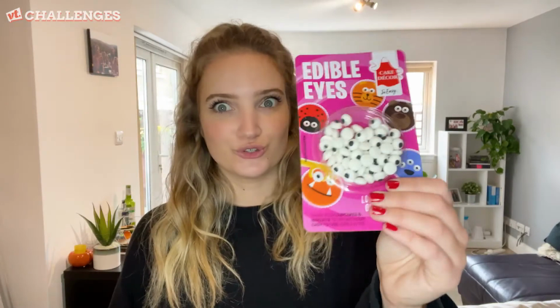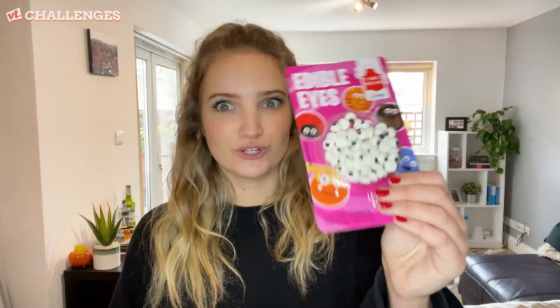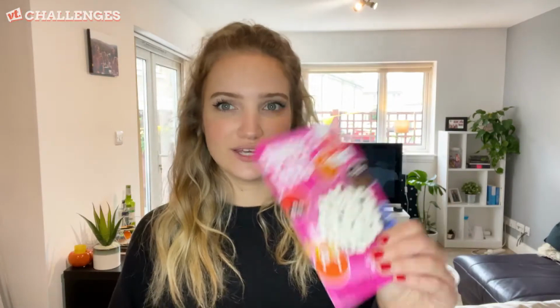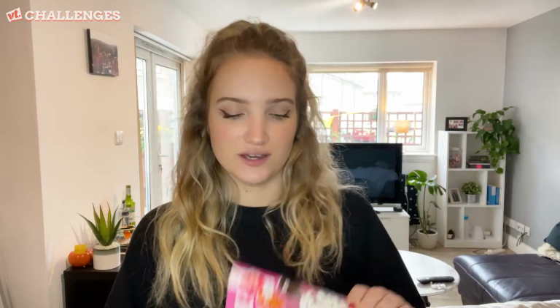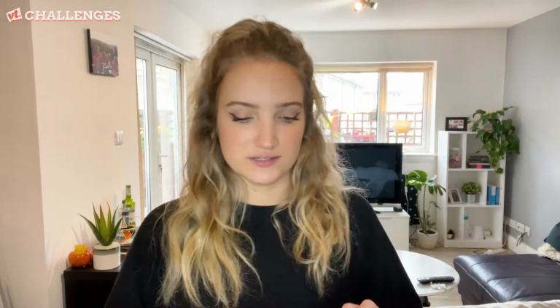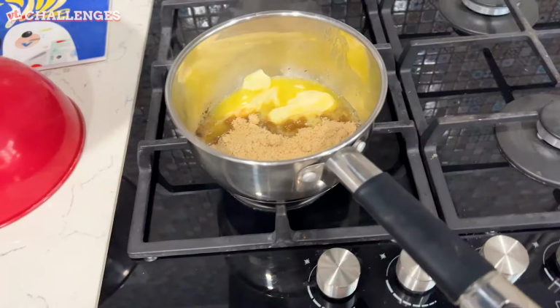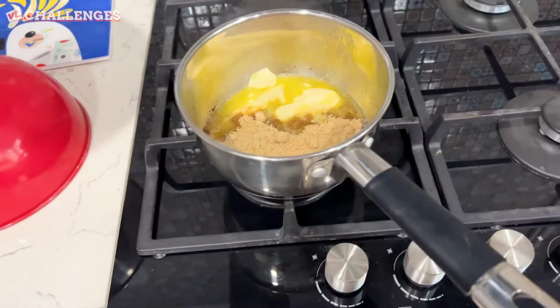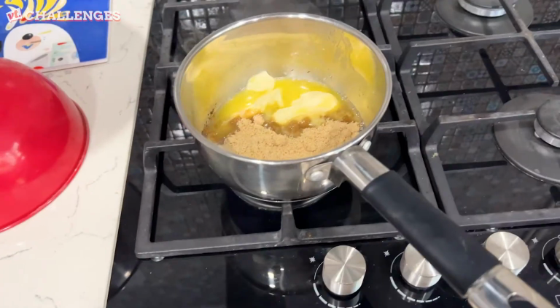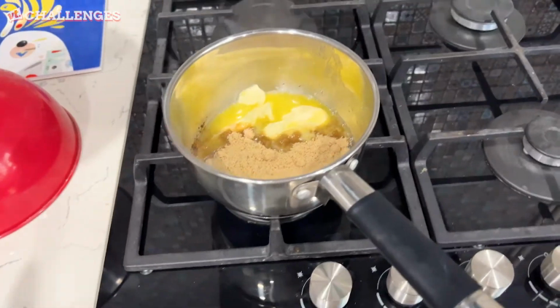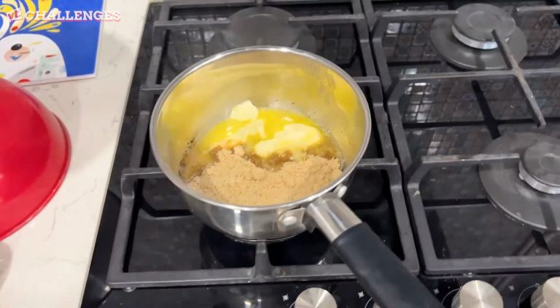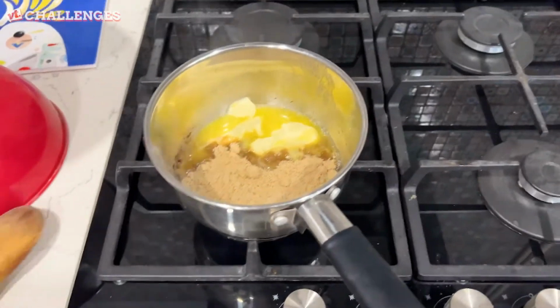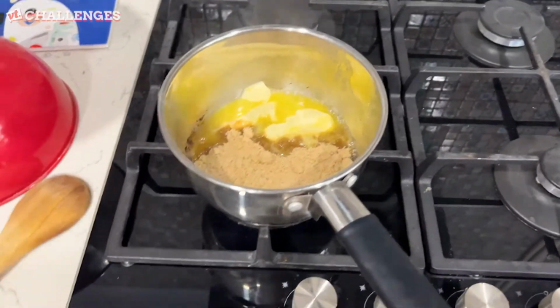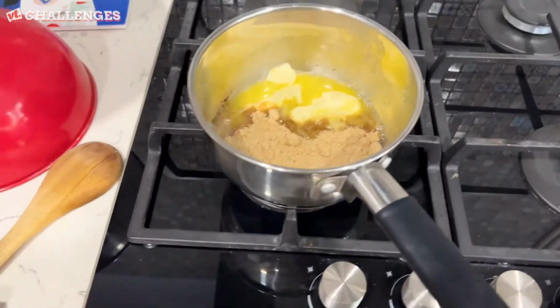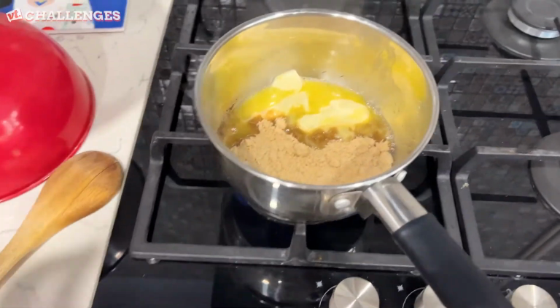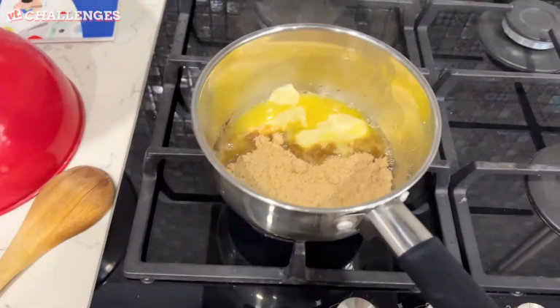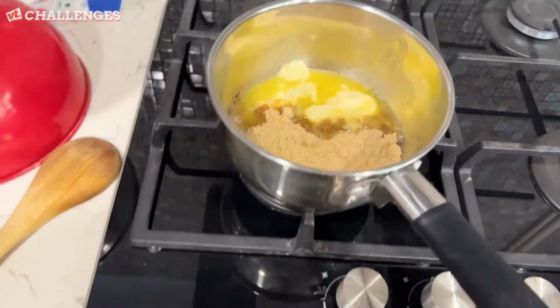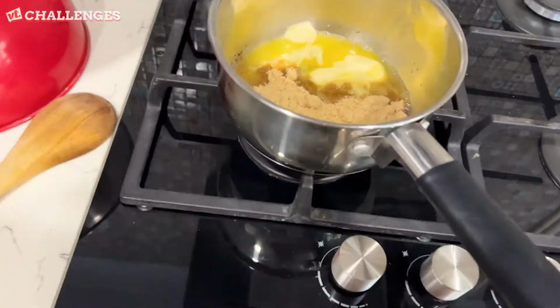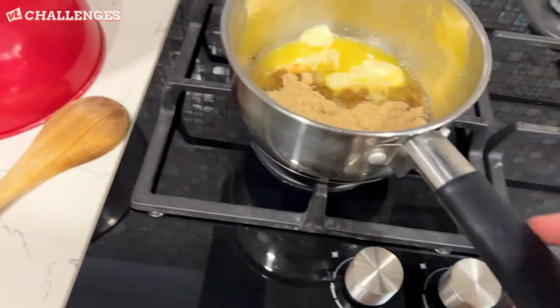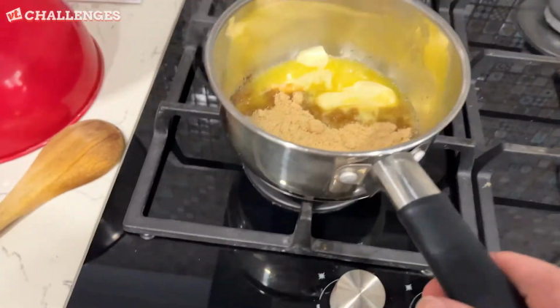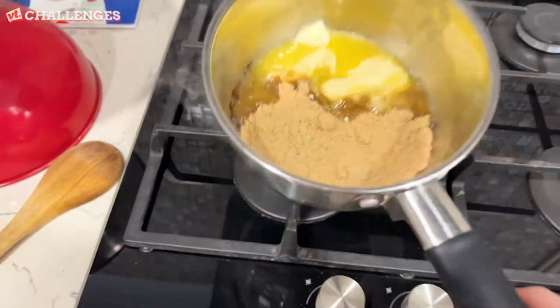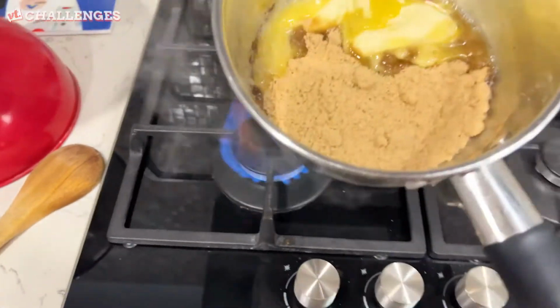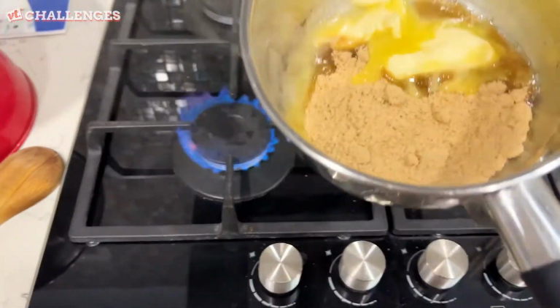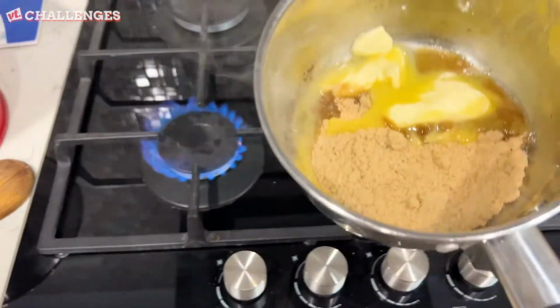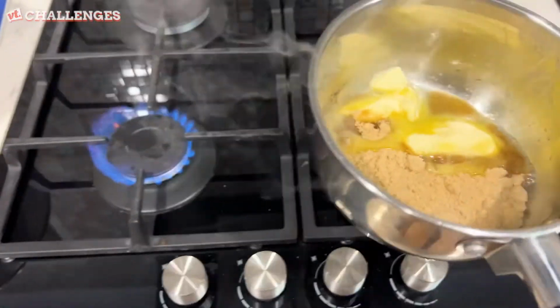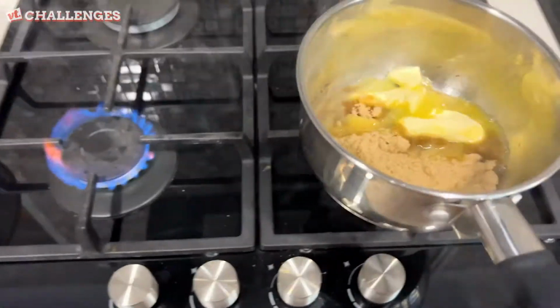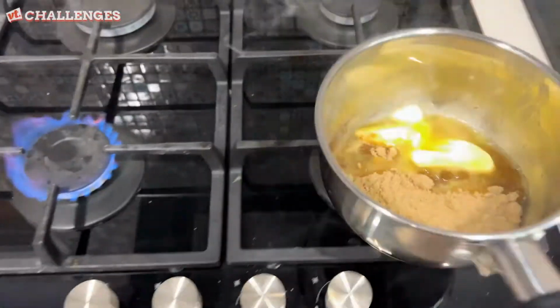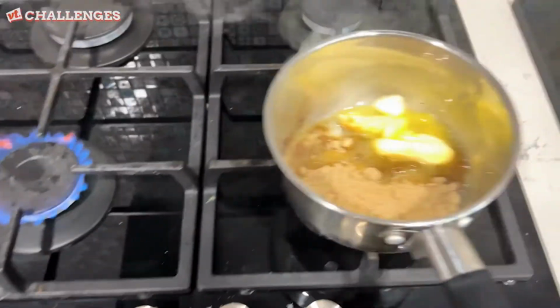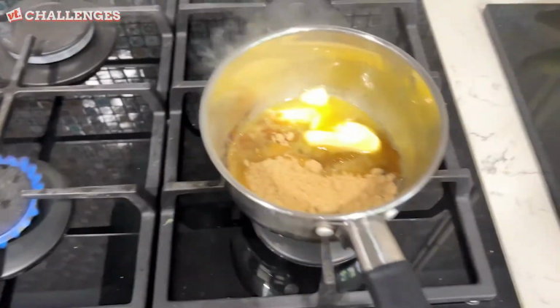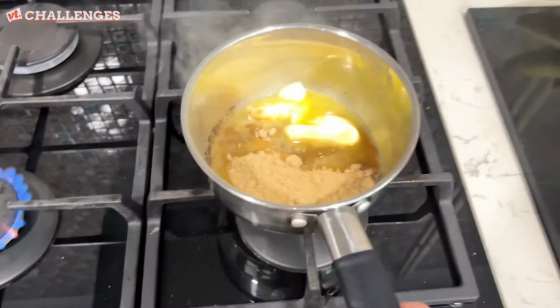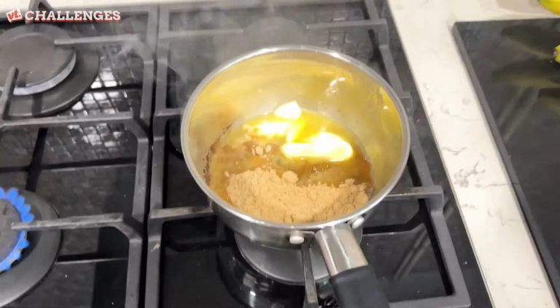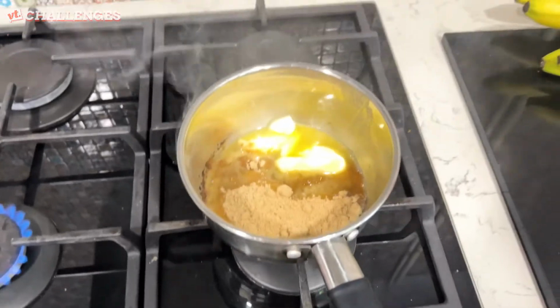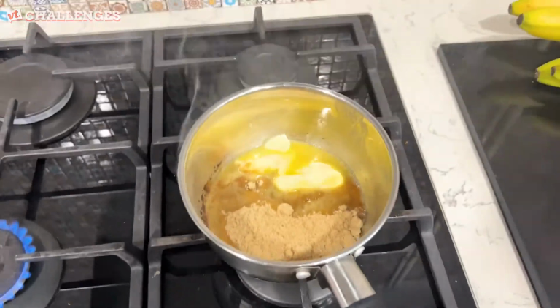Googly eyes. It's sizzling — I don't think it should be sizzling yet. I think I'm burning it.